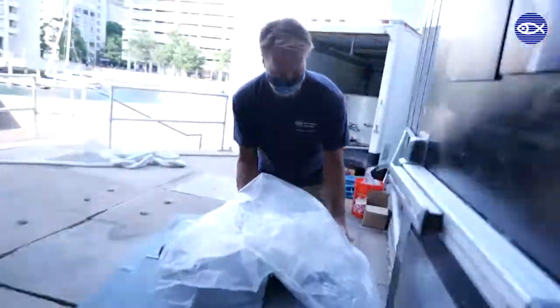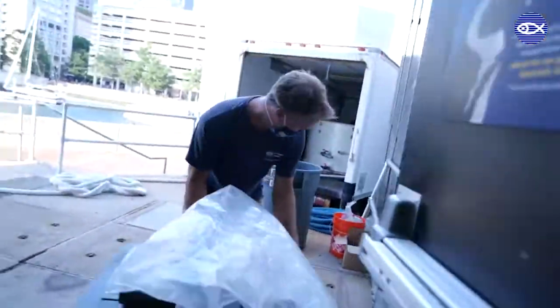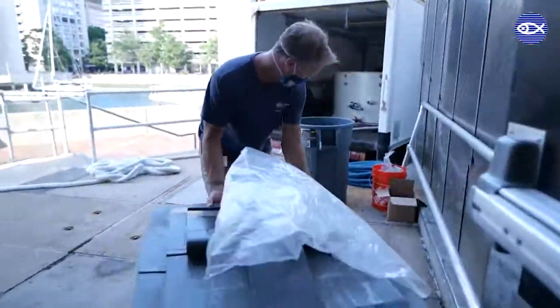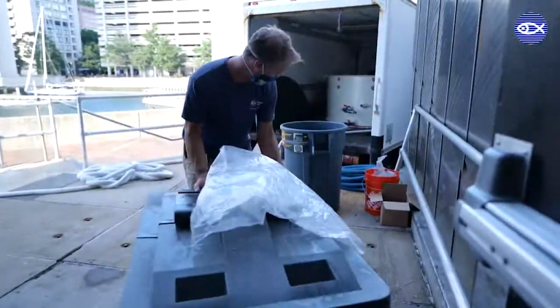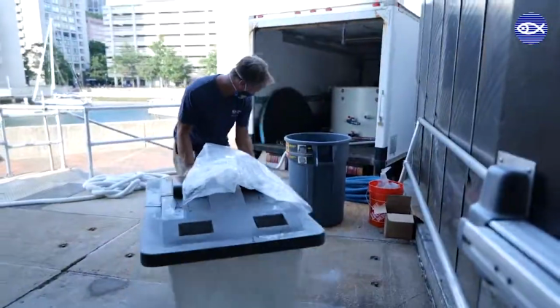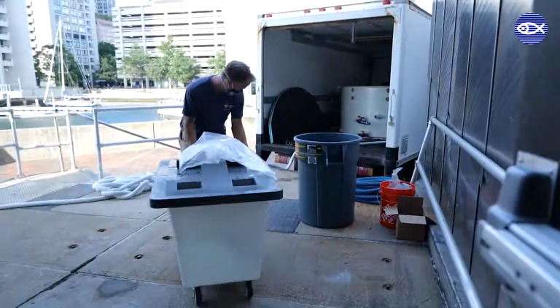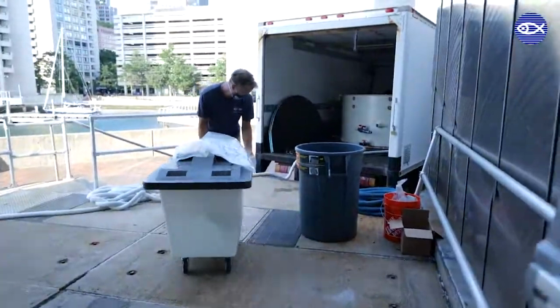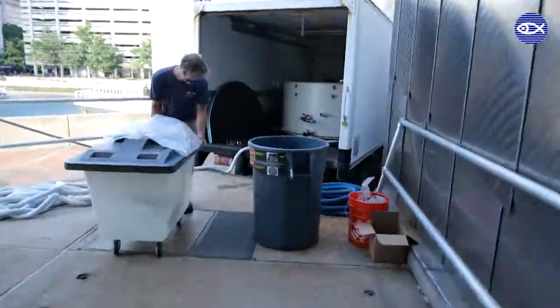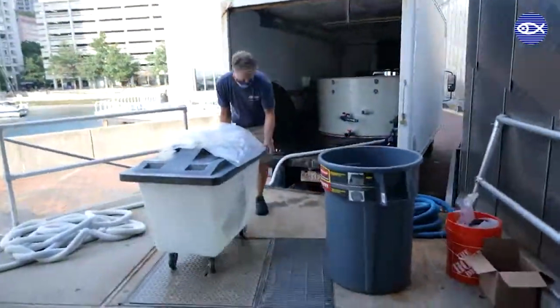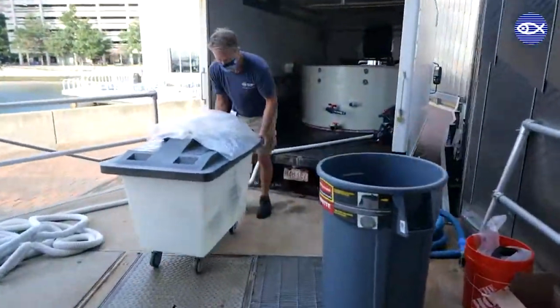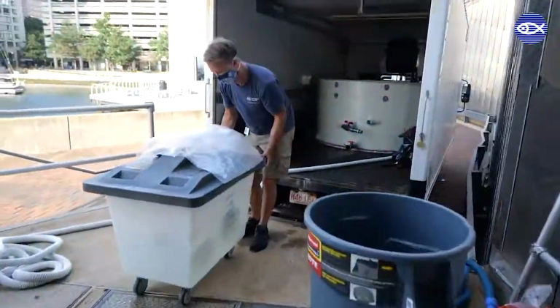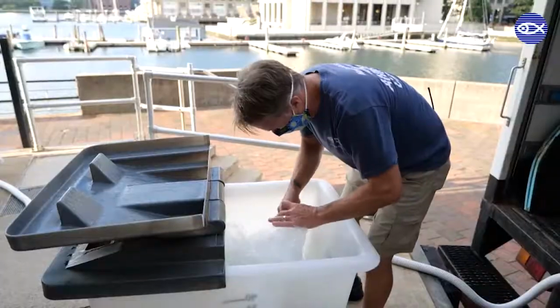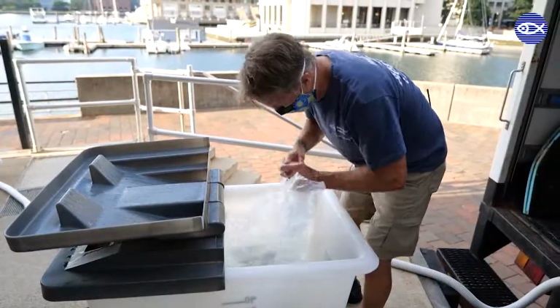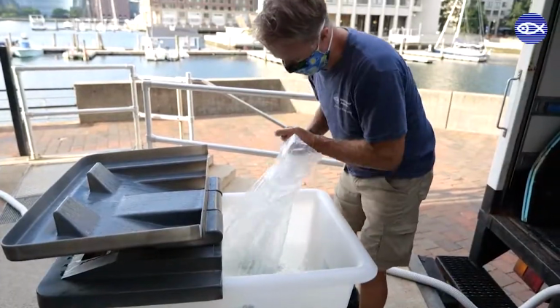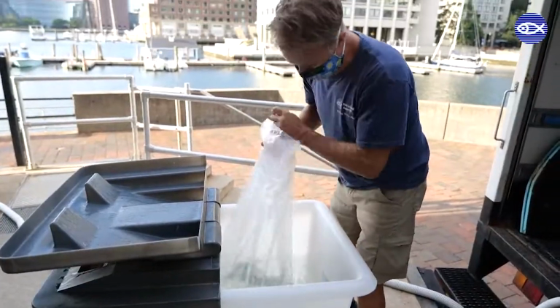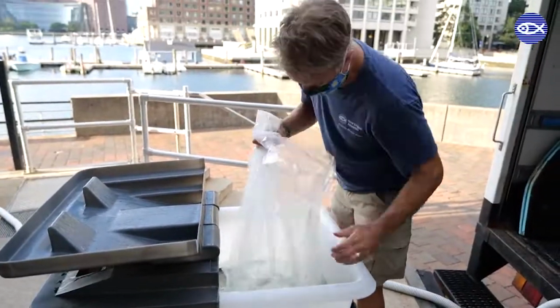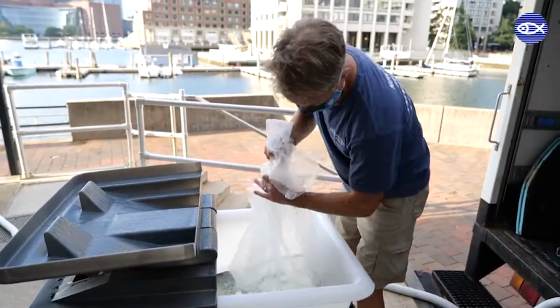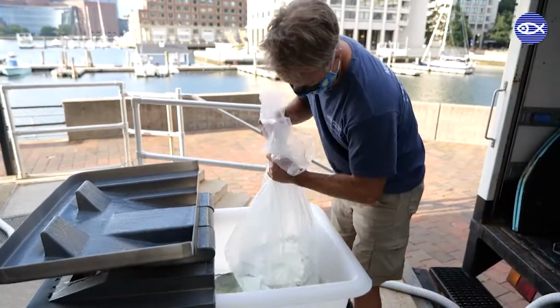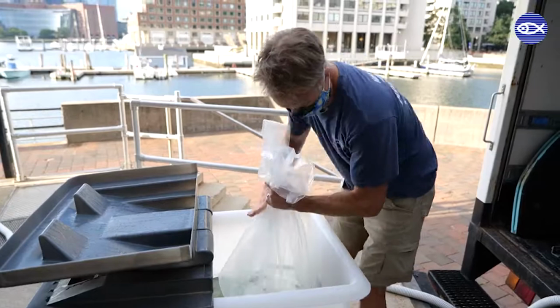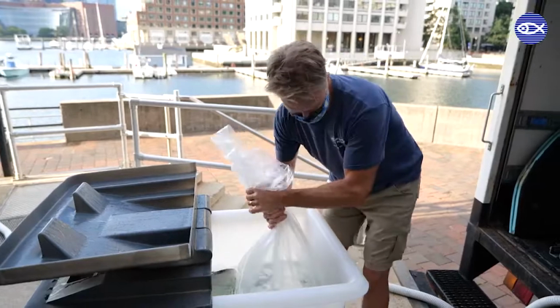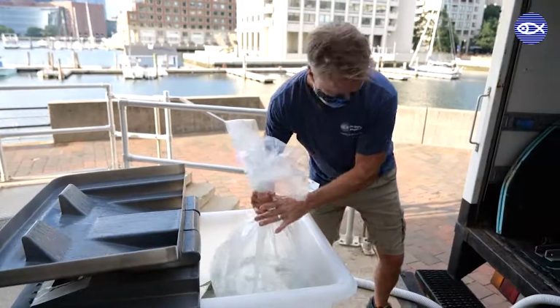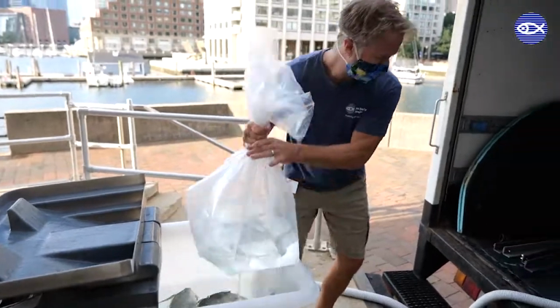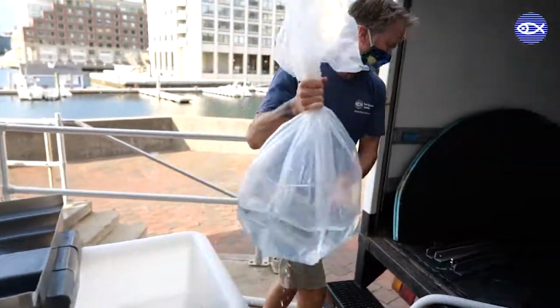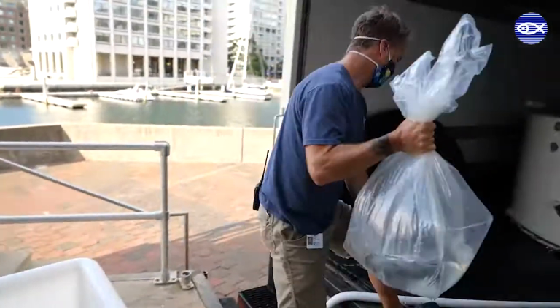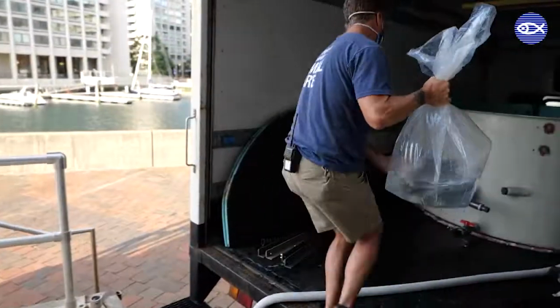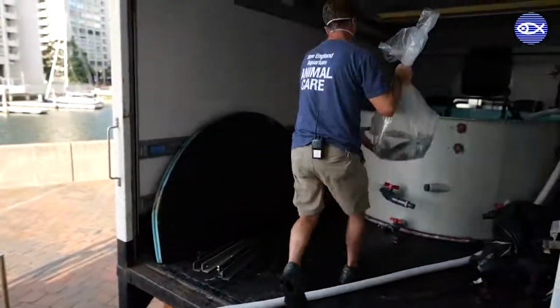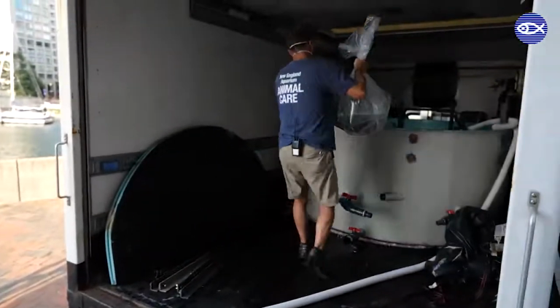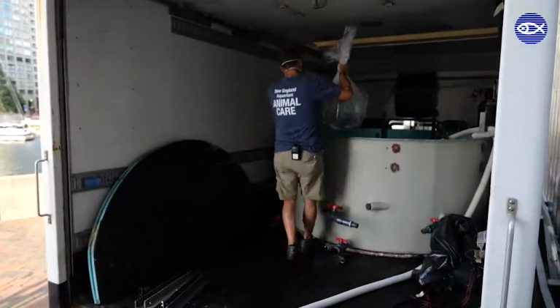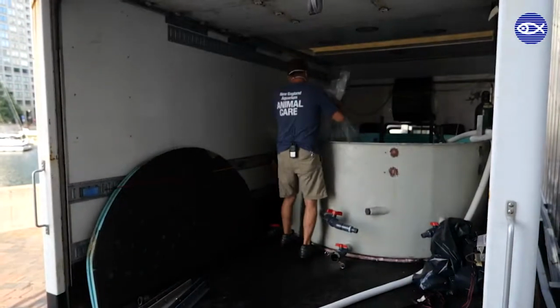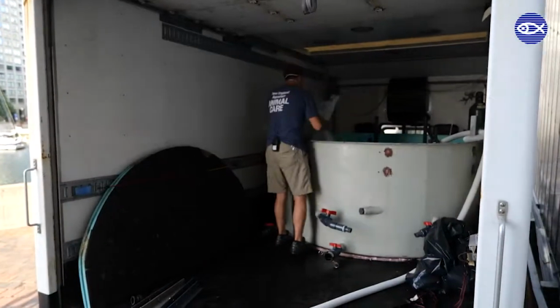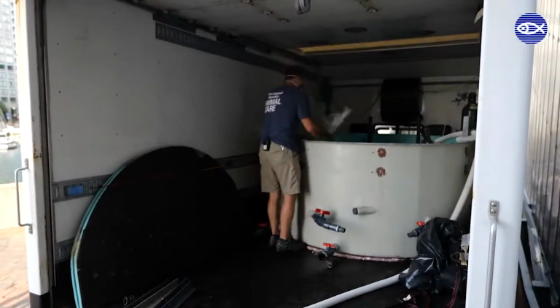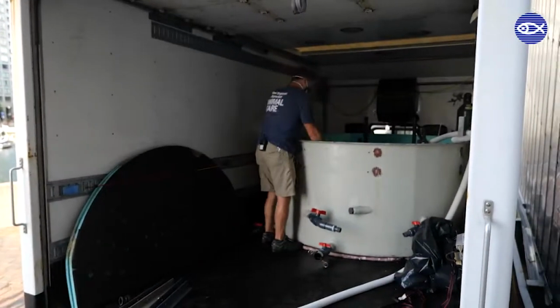Once outside, the lookdowns are transitioned into the waiting transport tank inside the box truck.